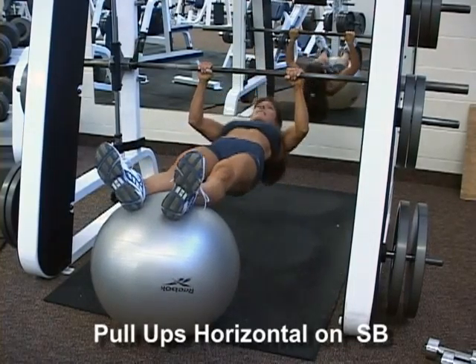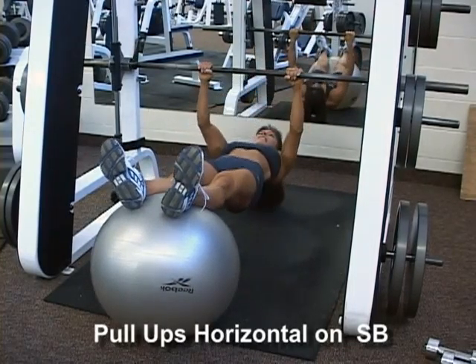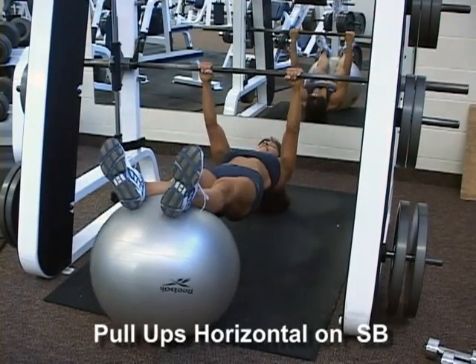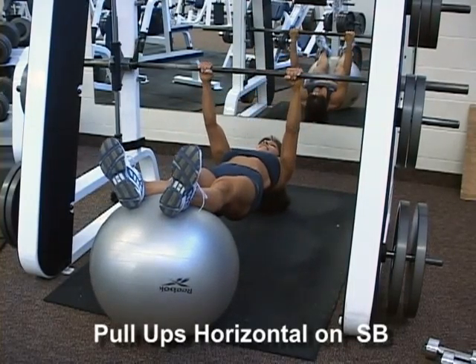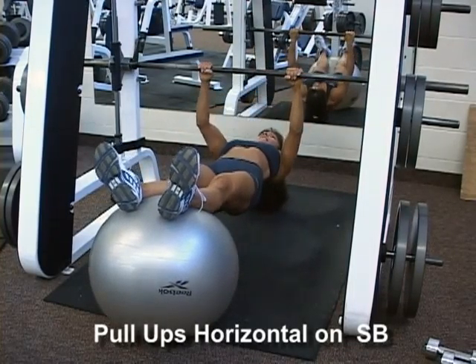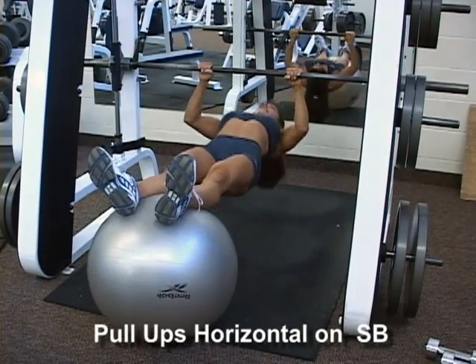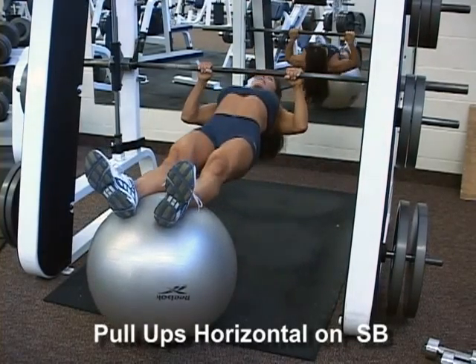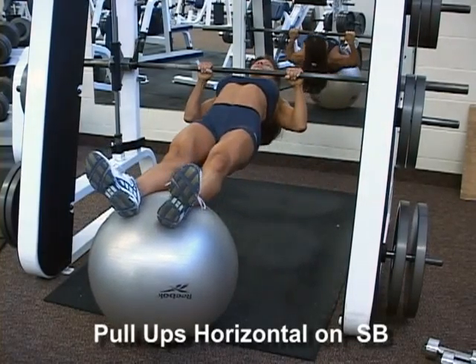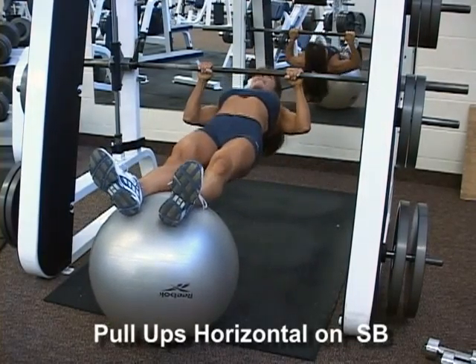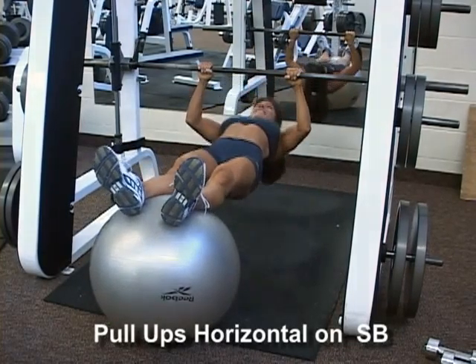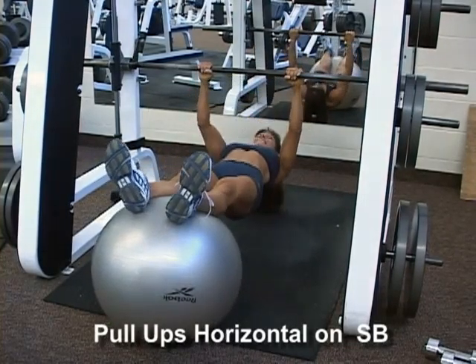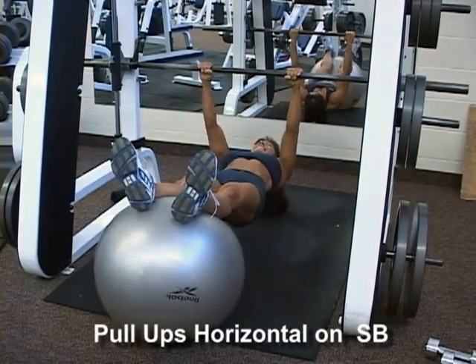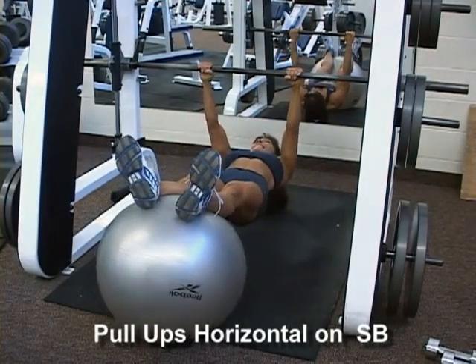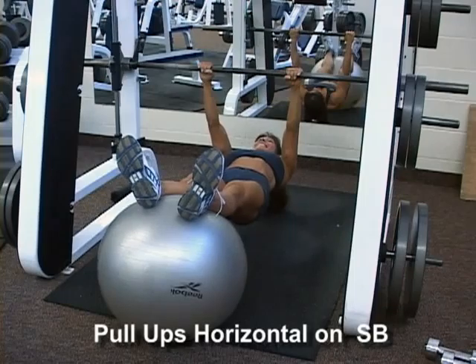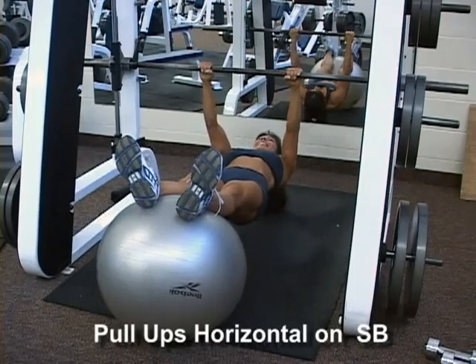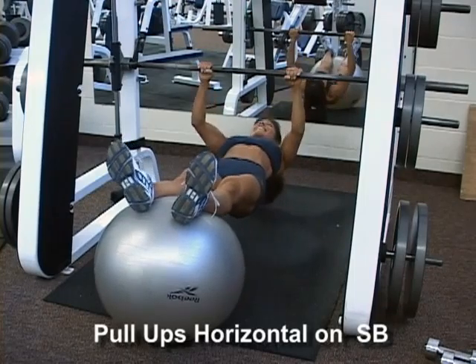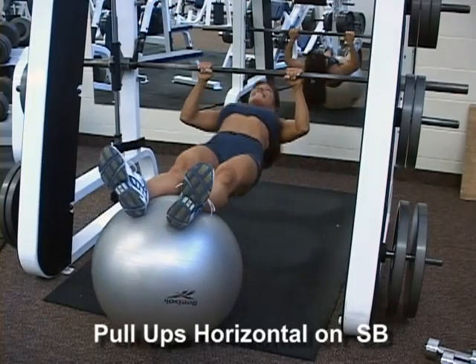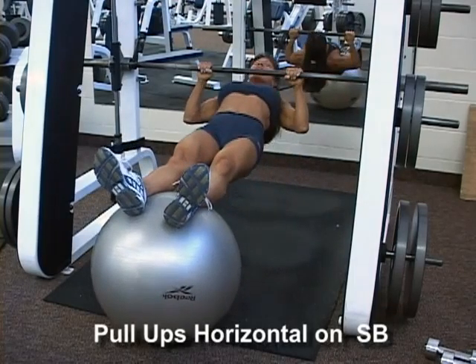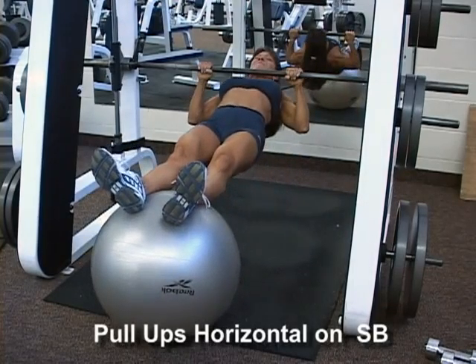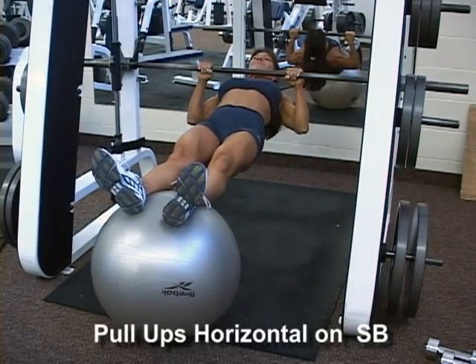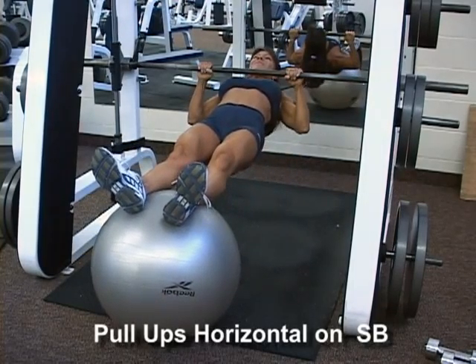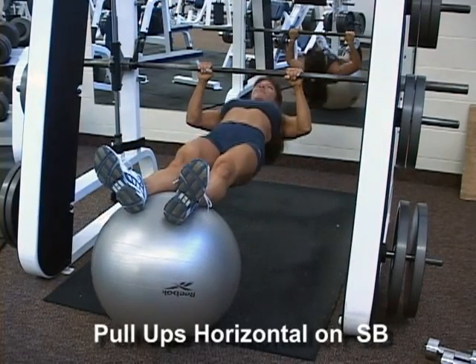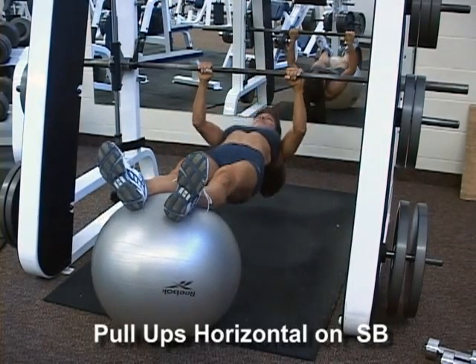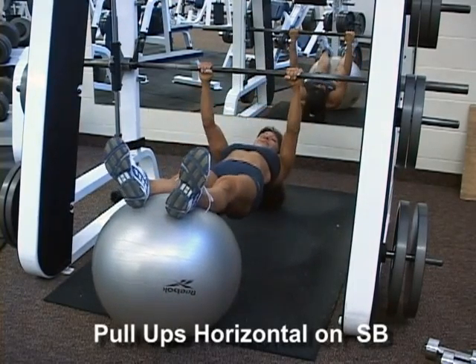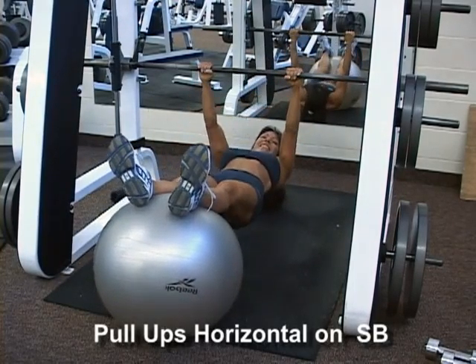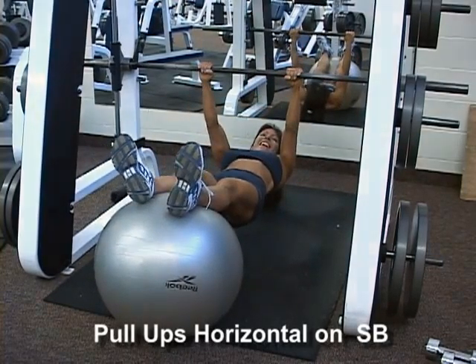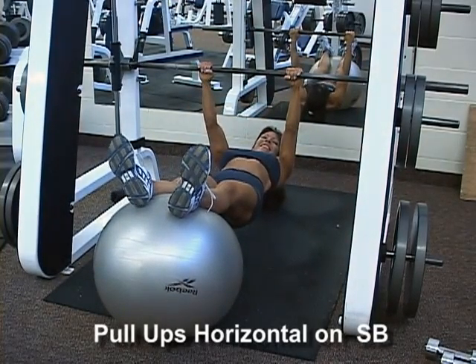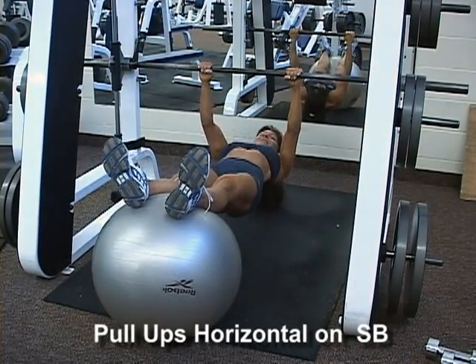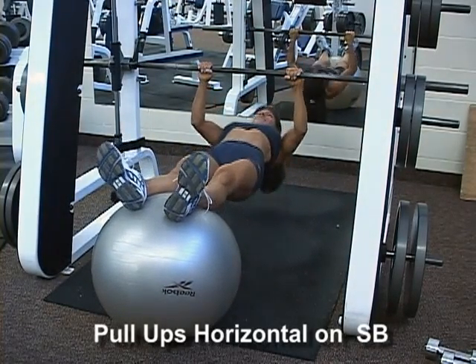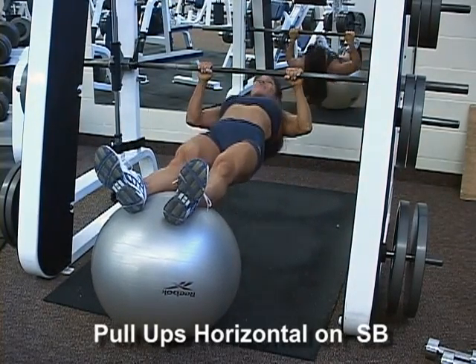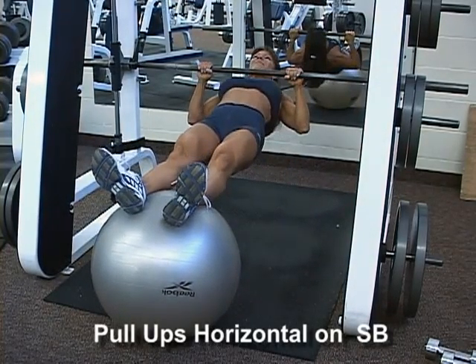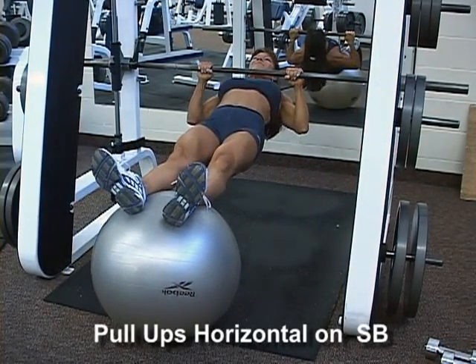Keeping body rigid, pull yourself up until your chest touches the bar. Retract the shoulder blades in the top position, then return to starting position.